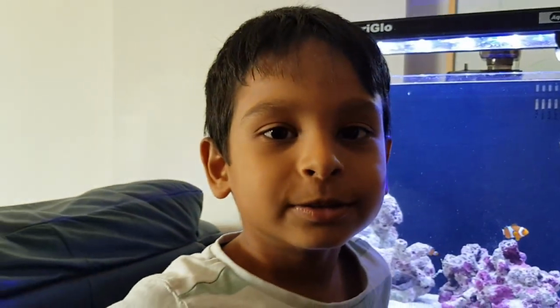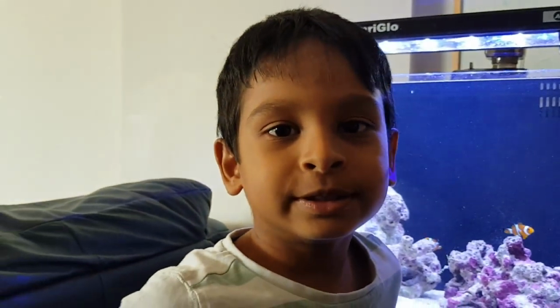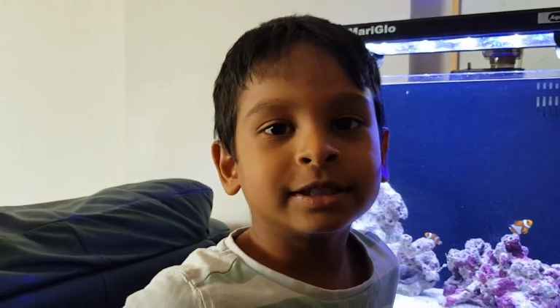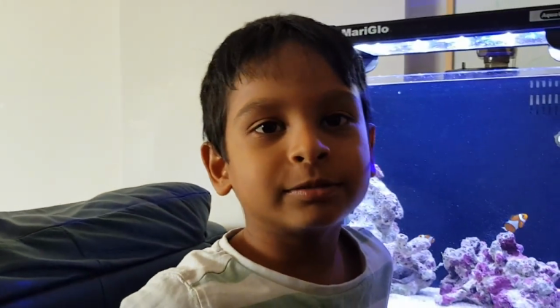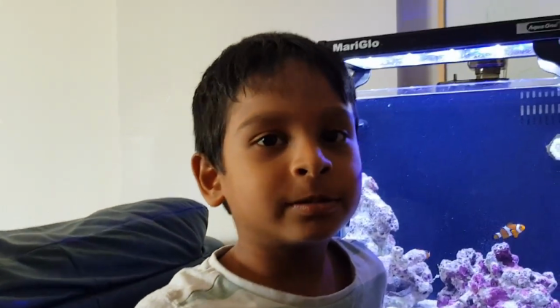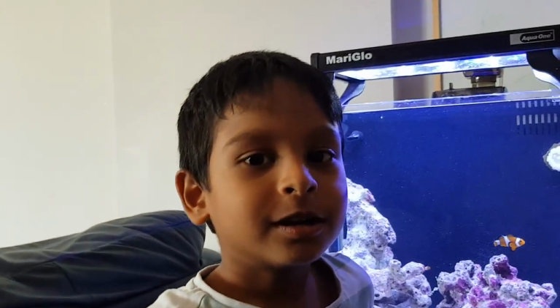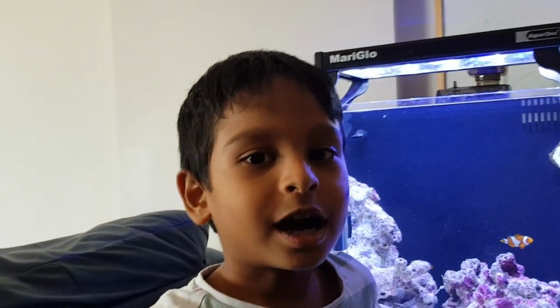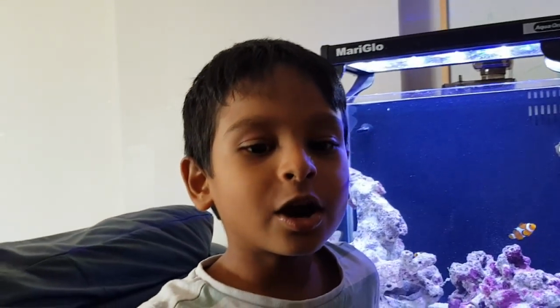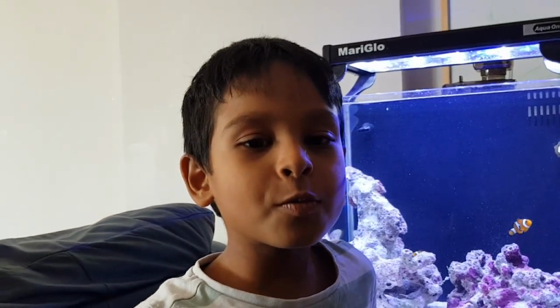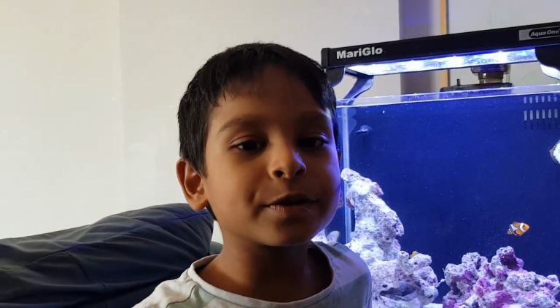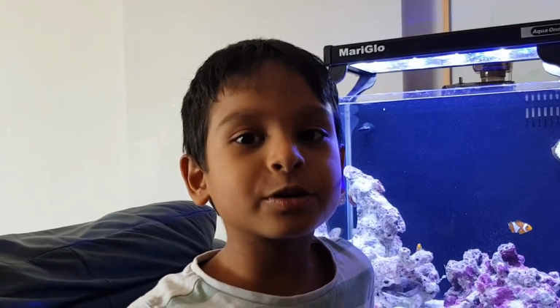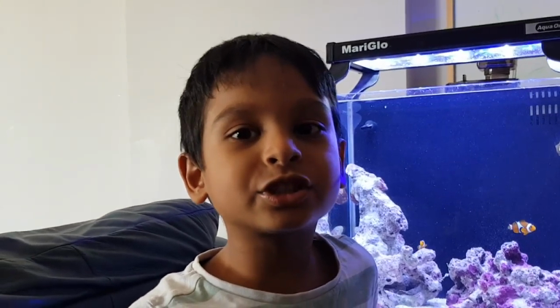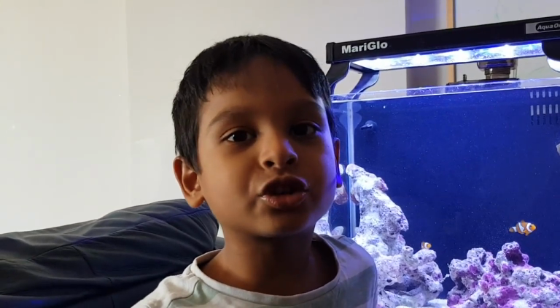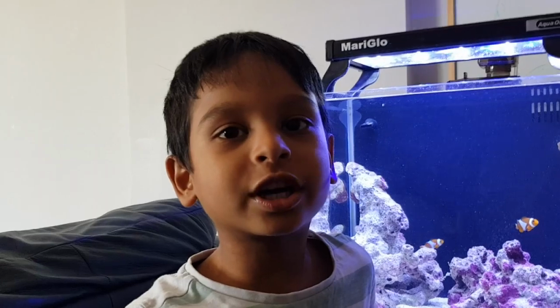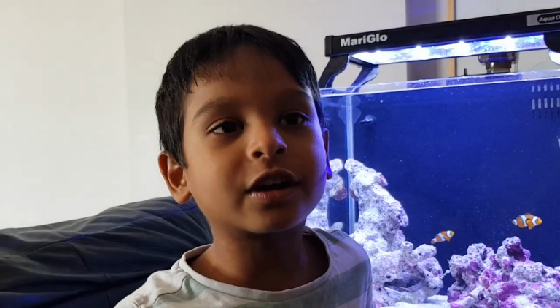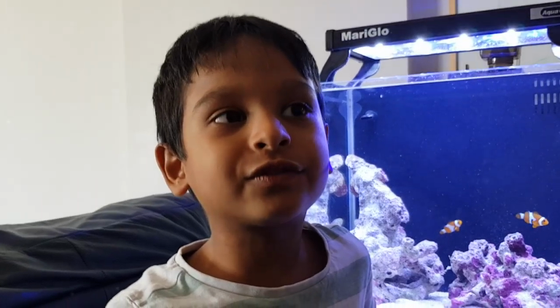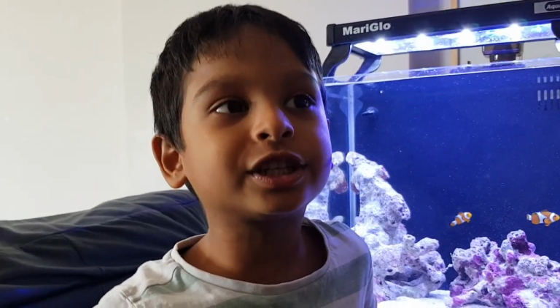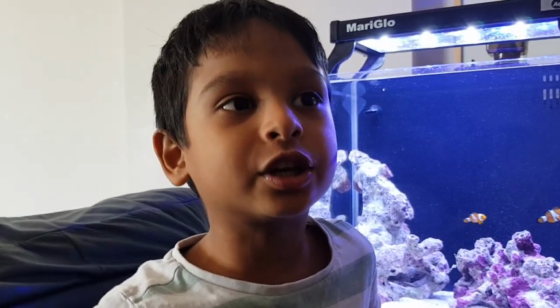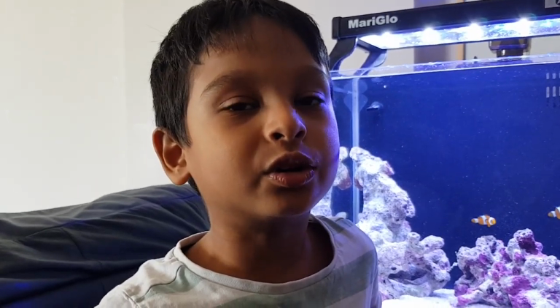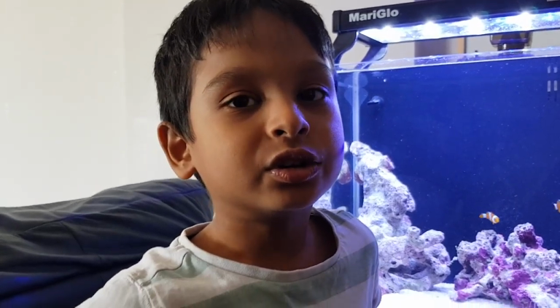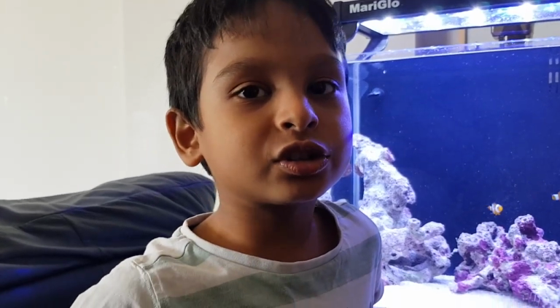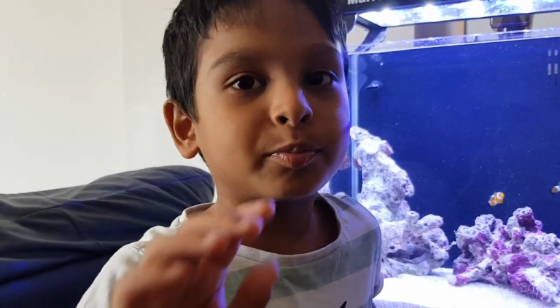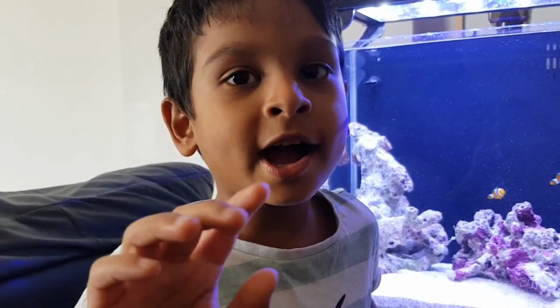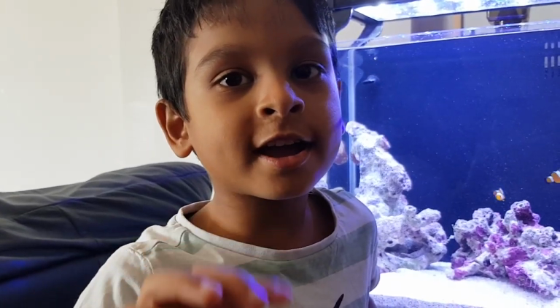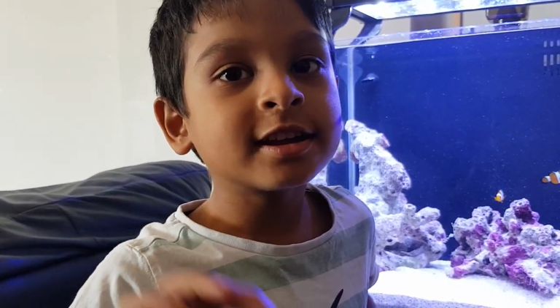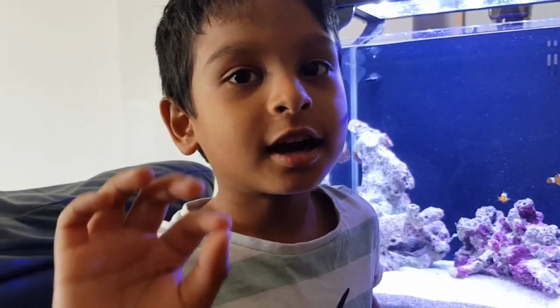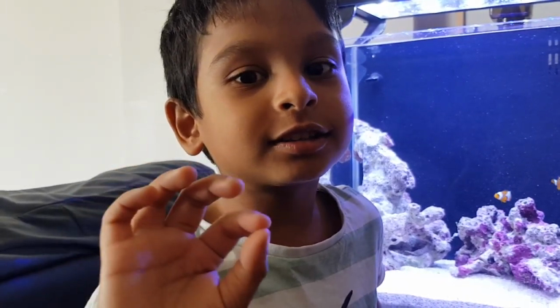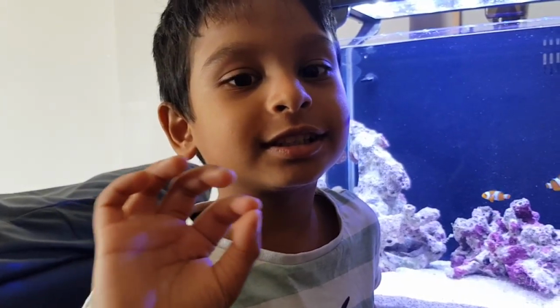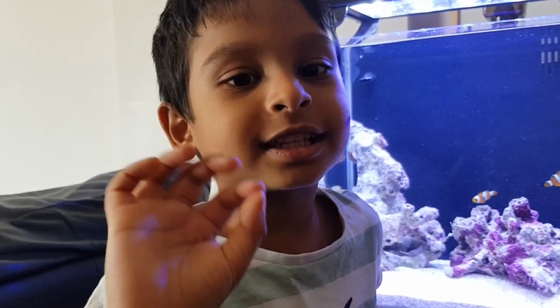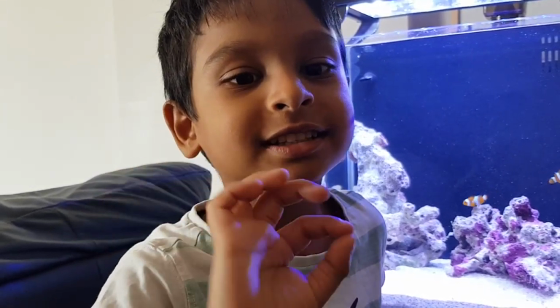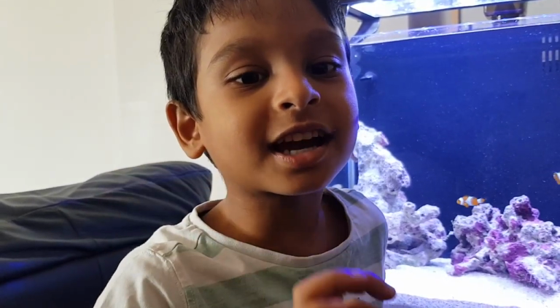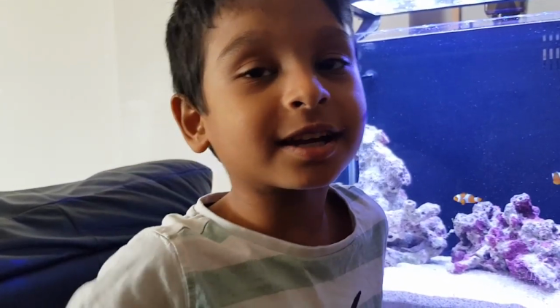I hope you enjoy our video. Bye, I'll see you next time.